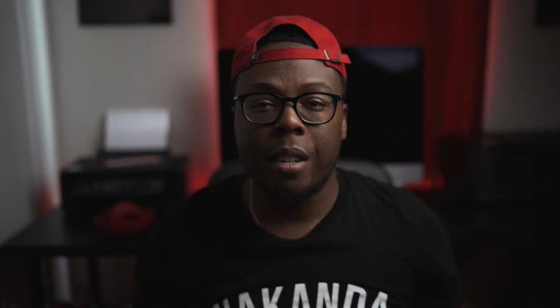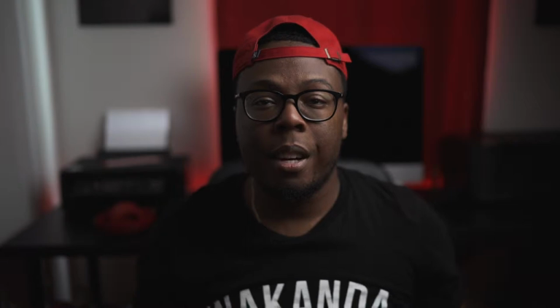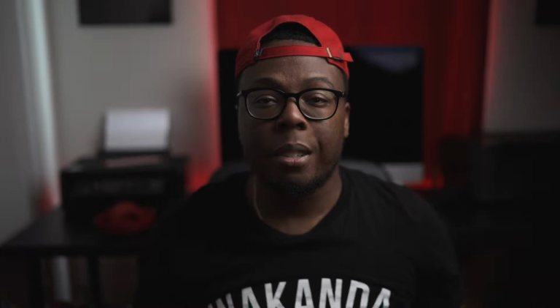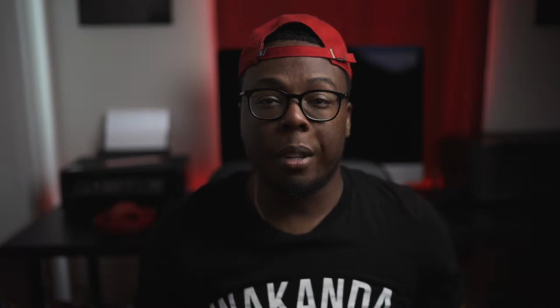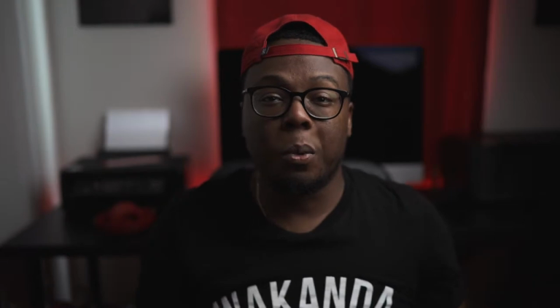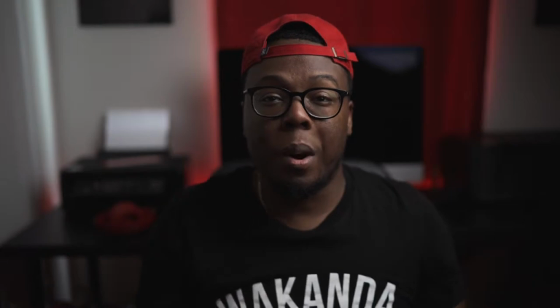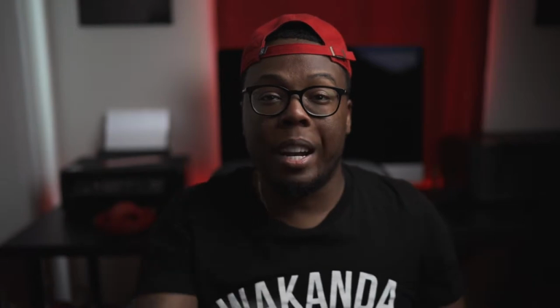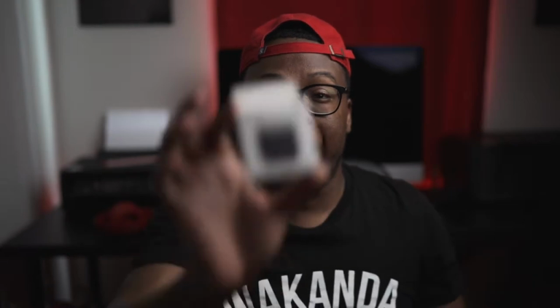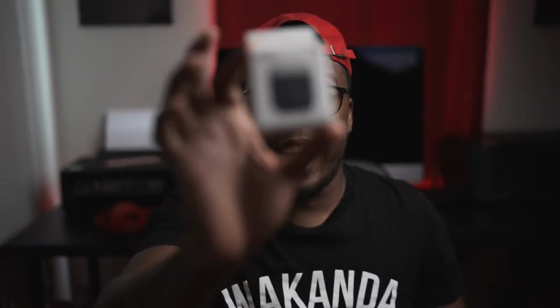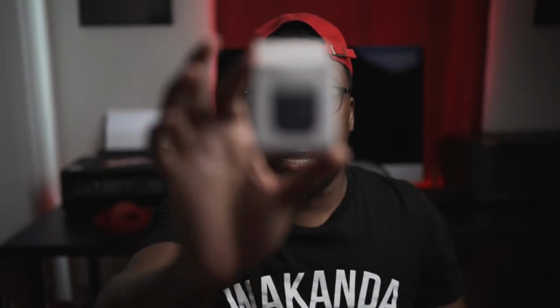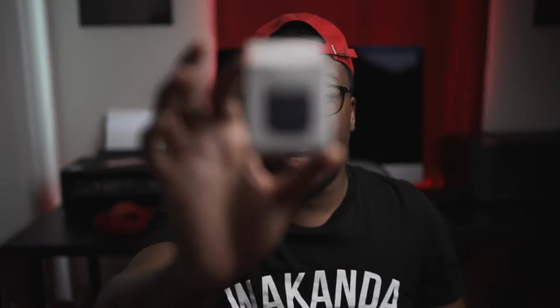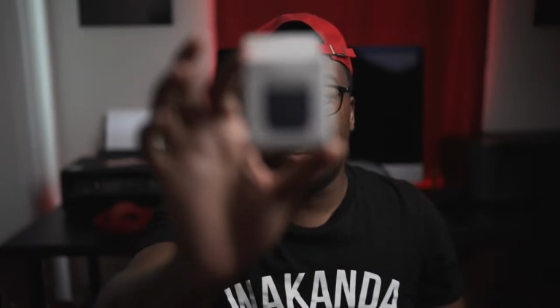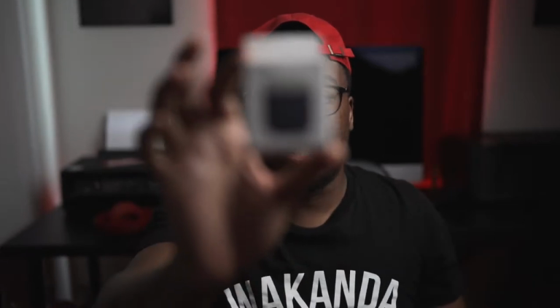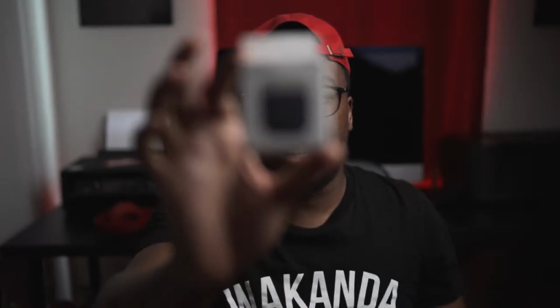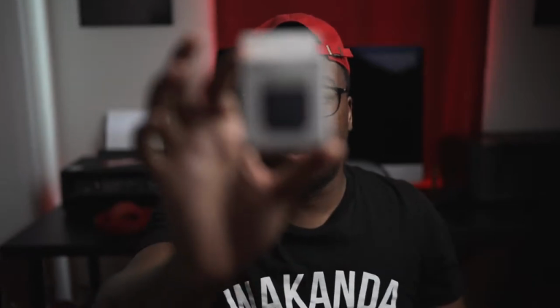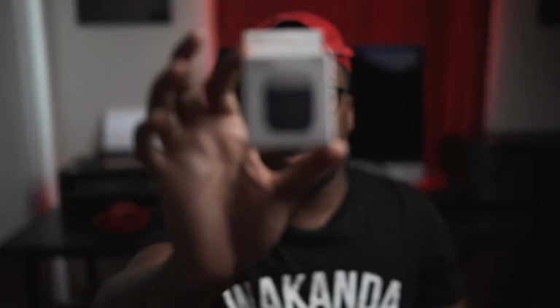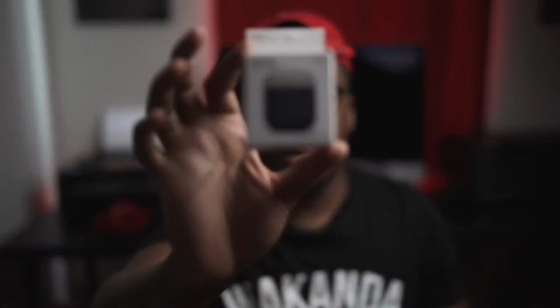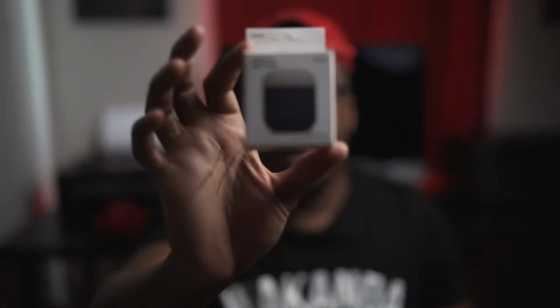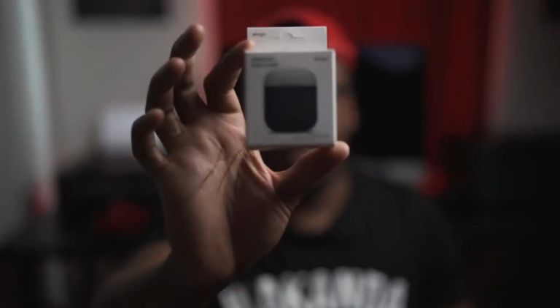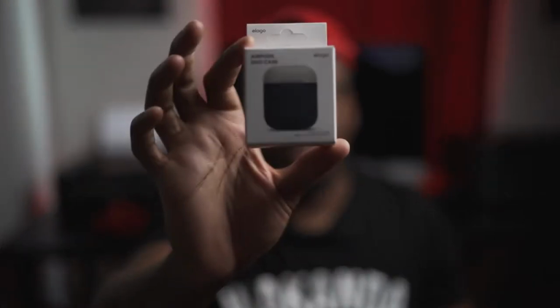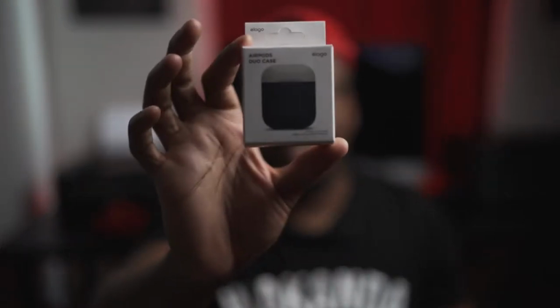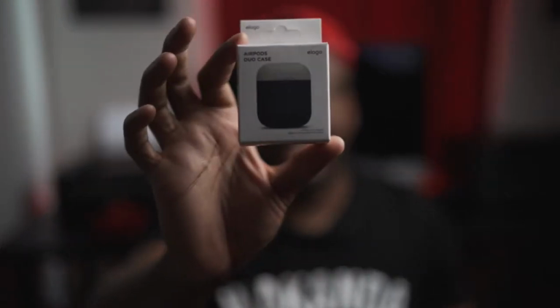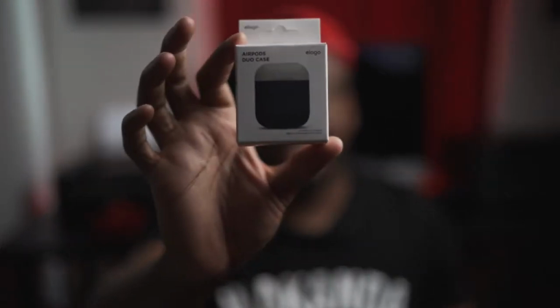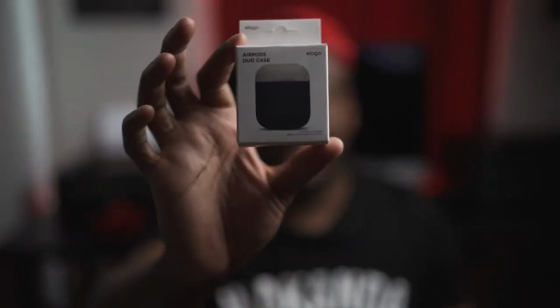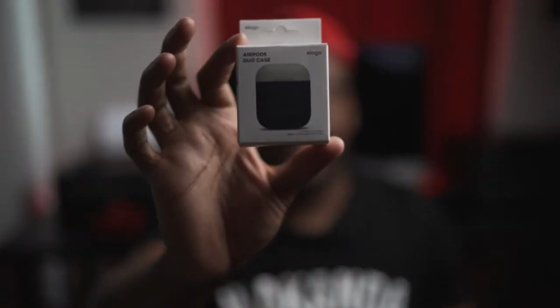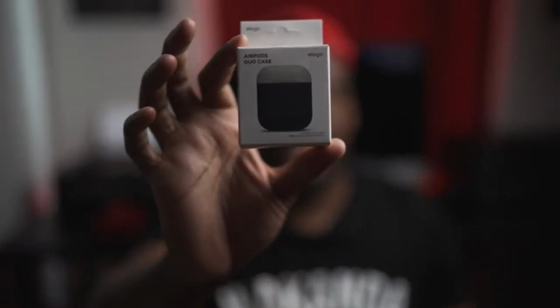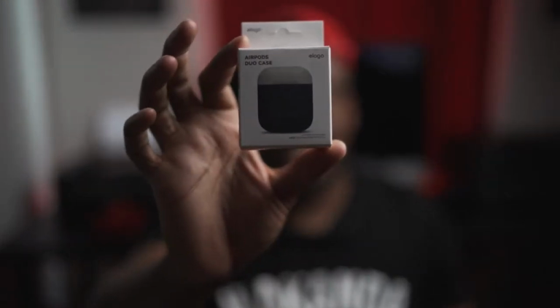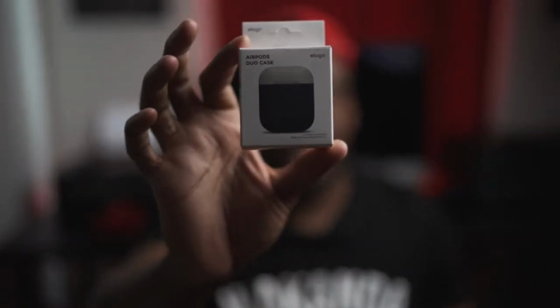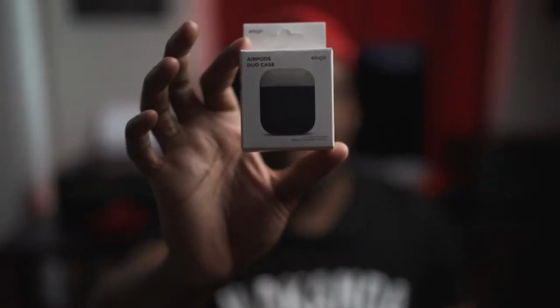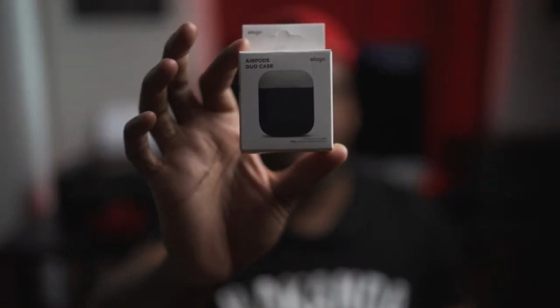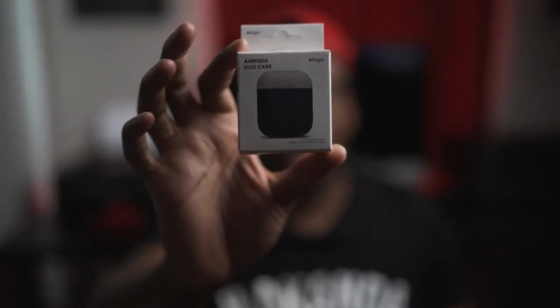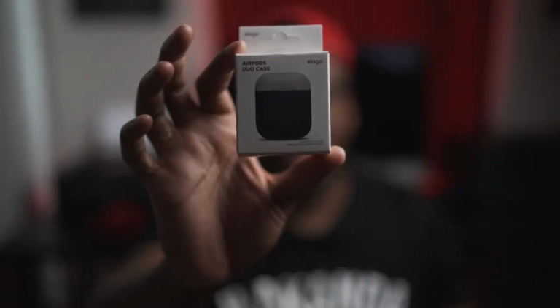So this one, $8 accessory, will change your AirPods experience forever.